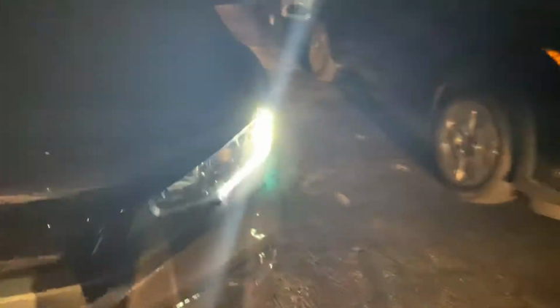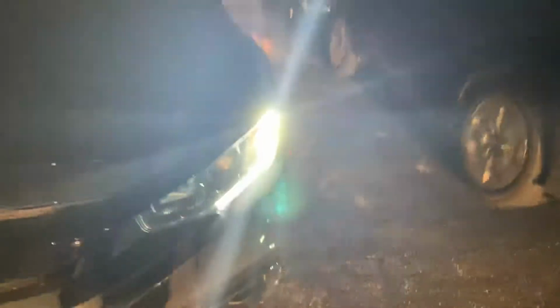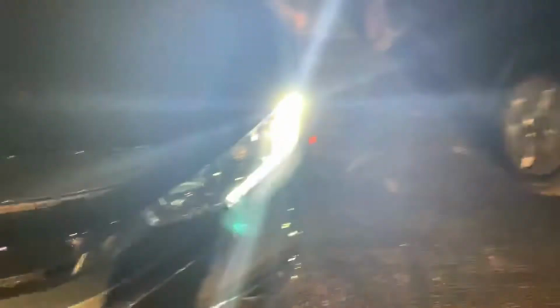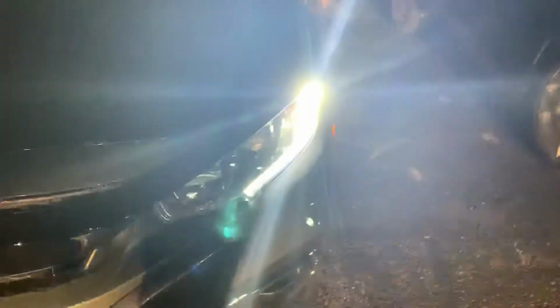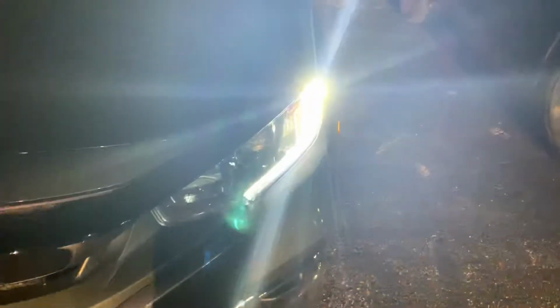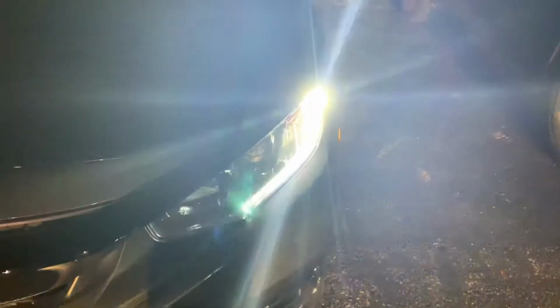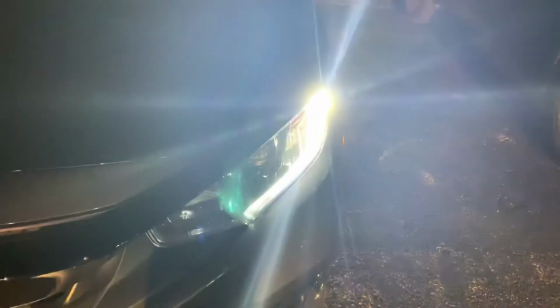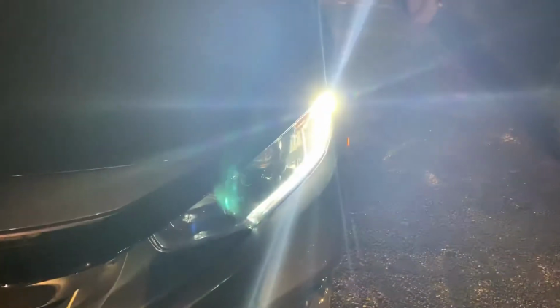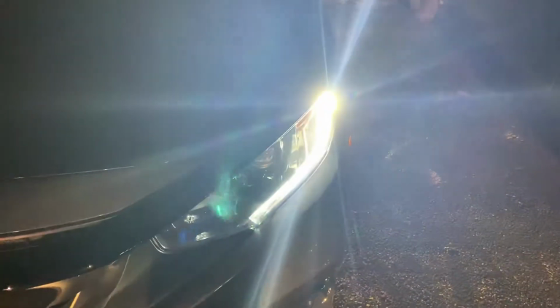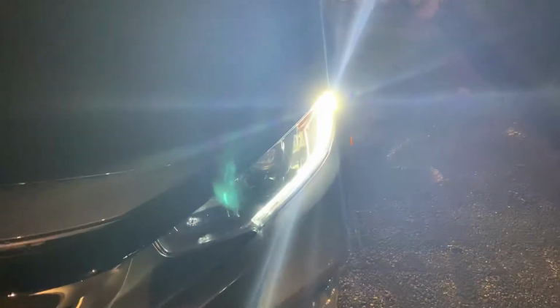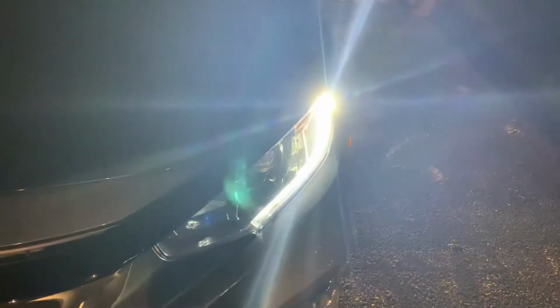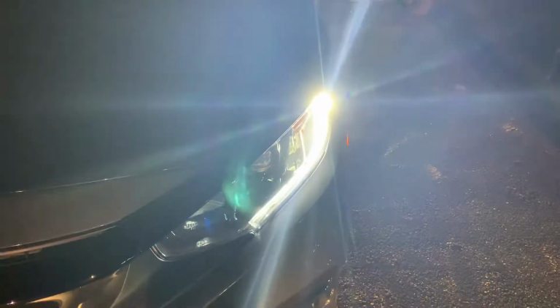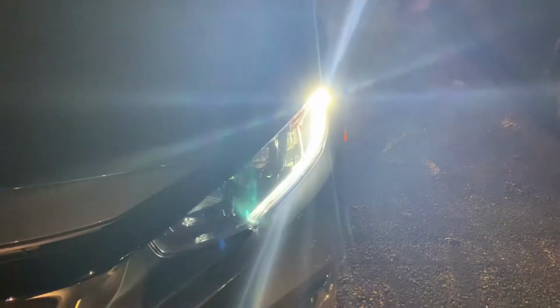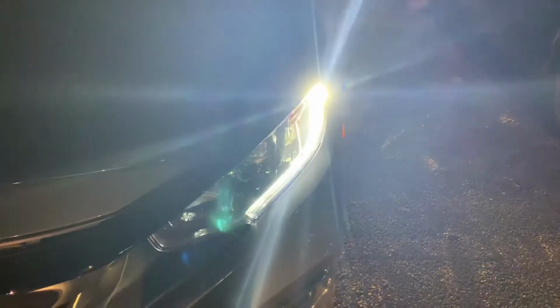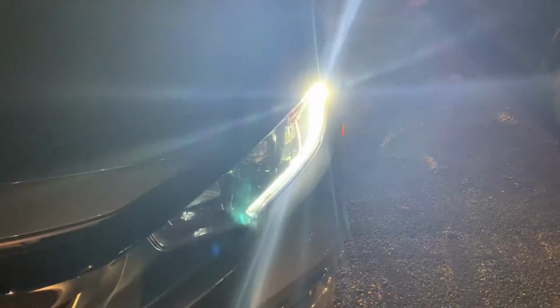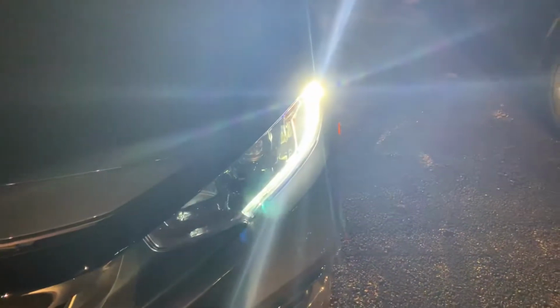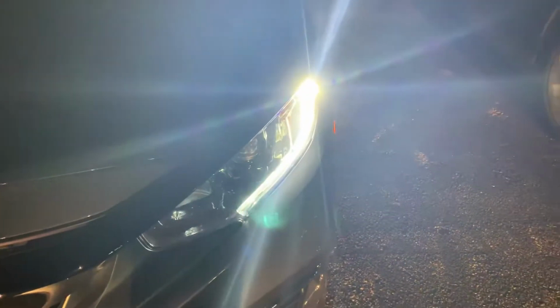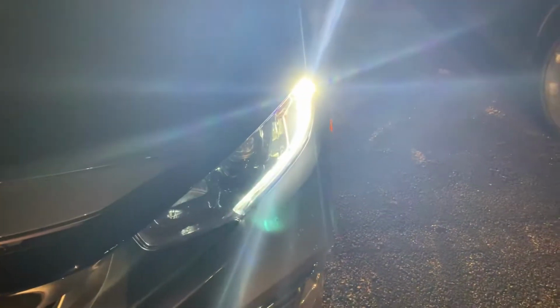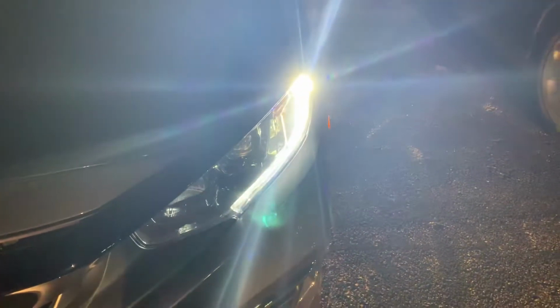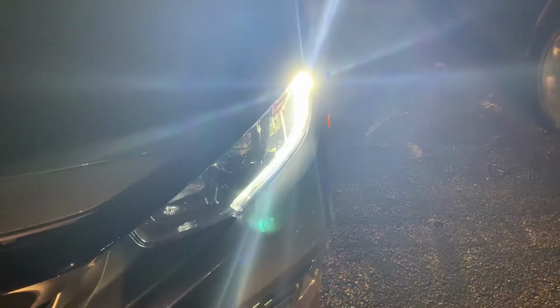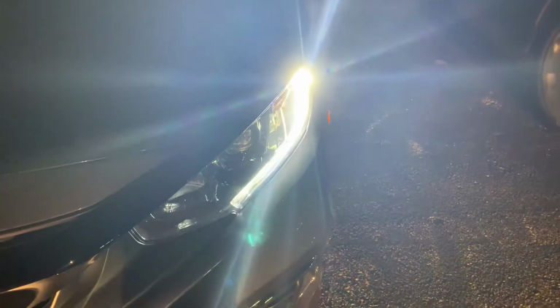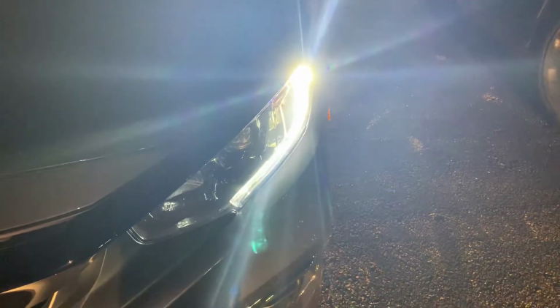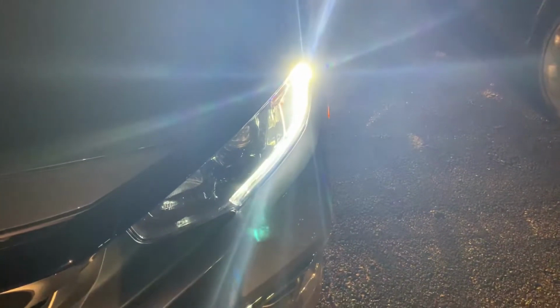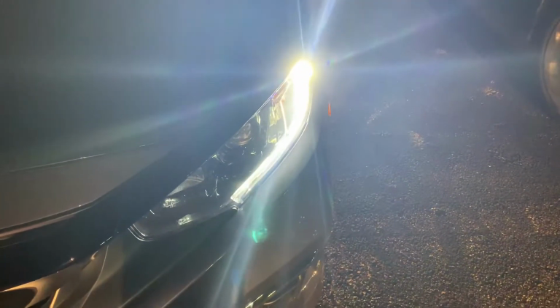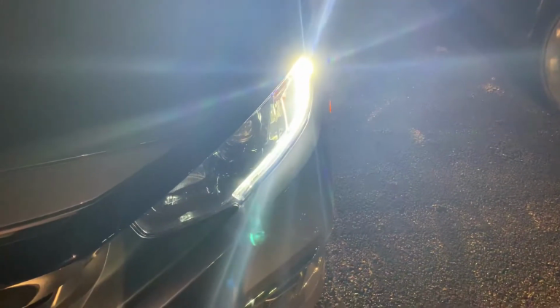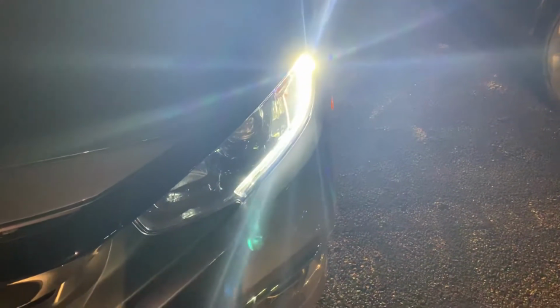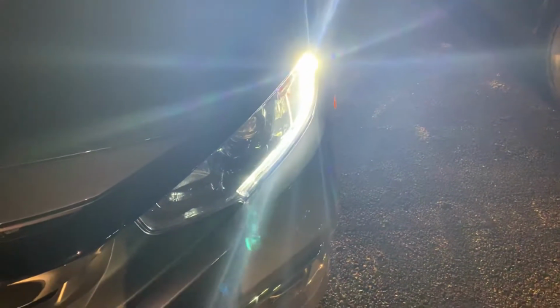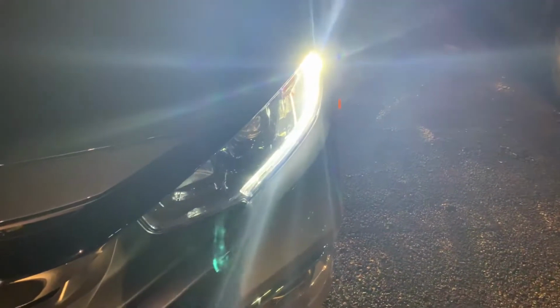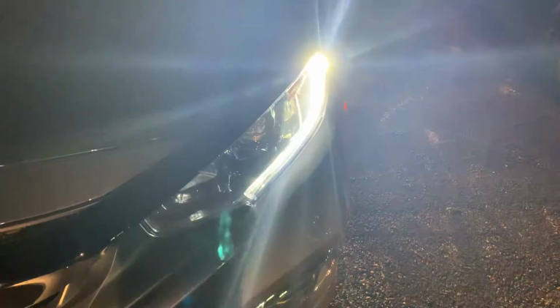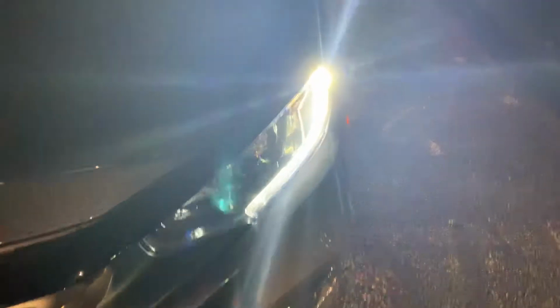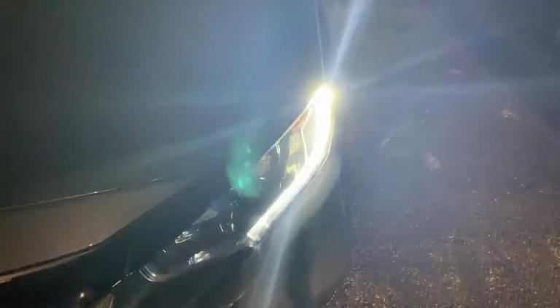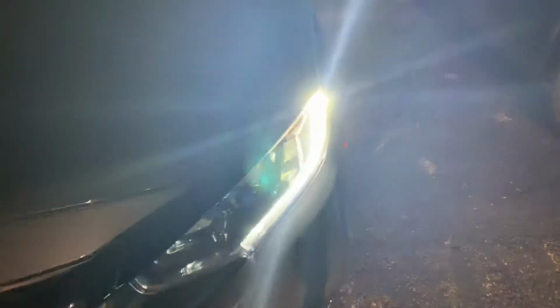Up here we've got daytime running LED headlights. They have a blue tint to them — I think they look pretty sweet, in my opinion.